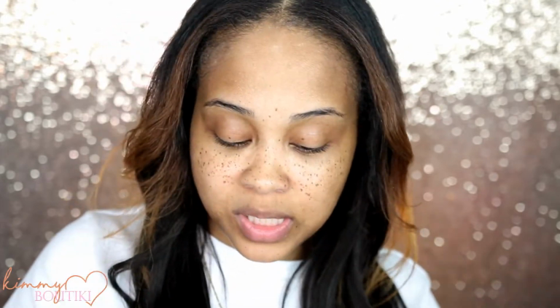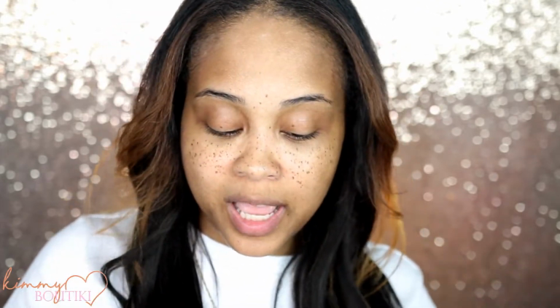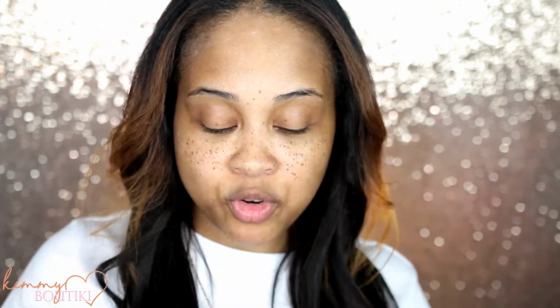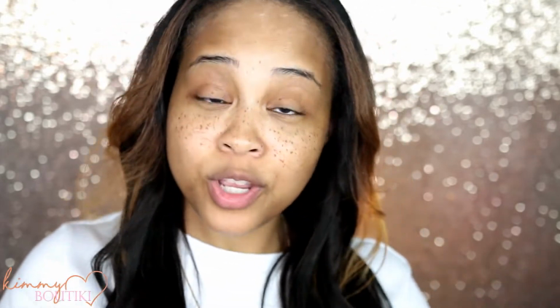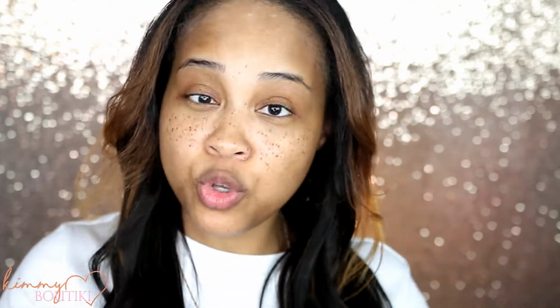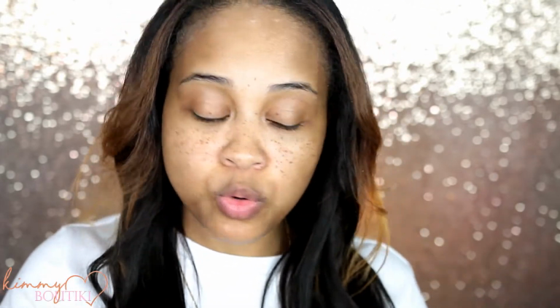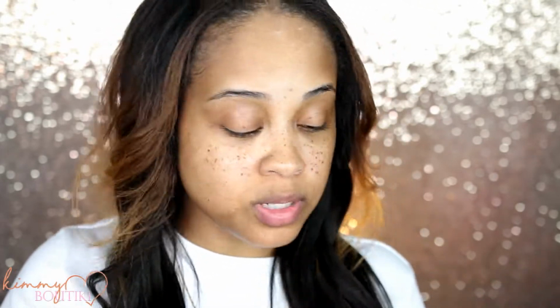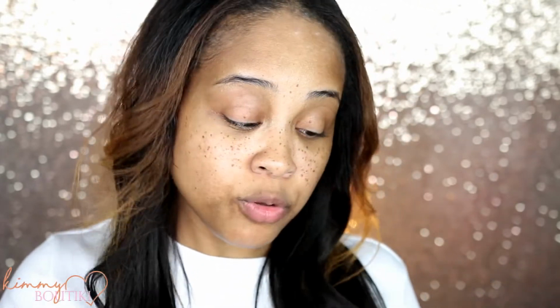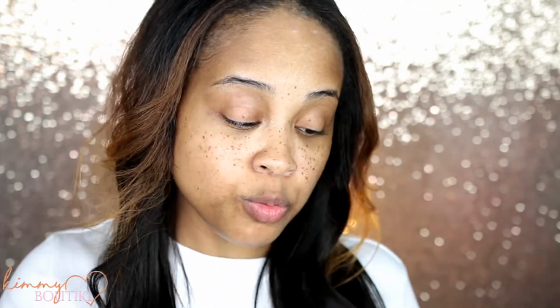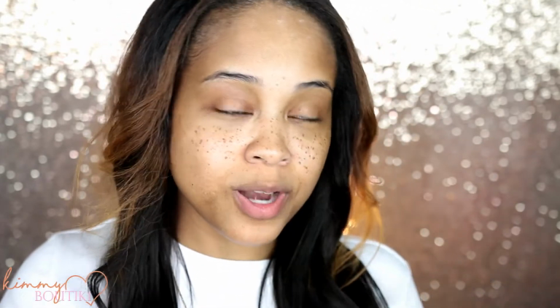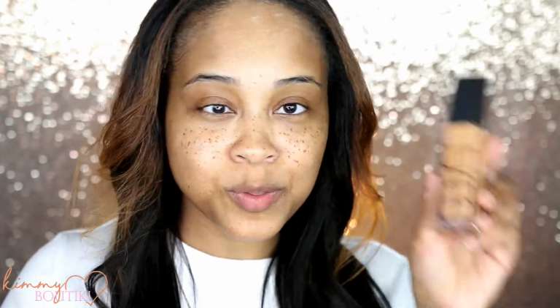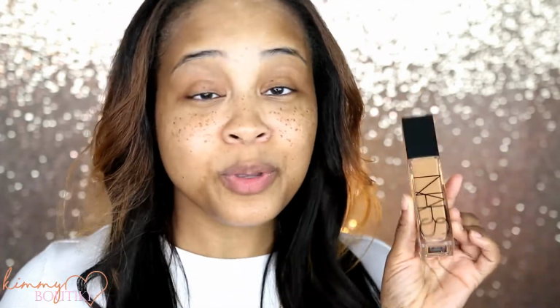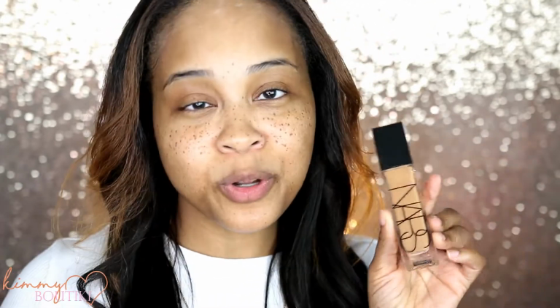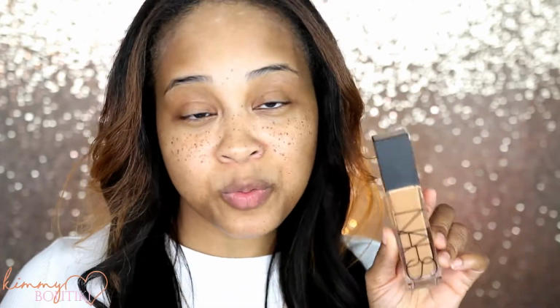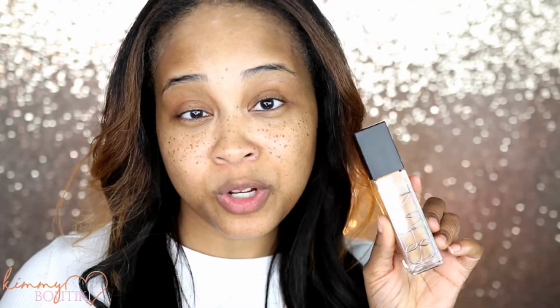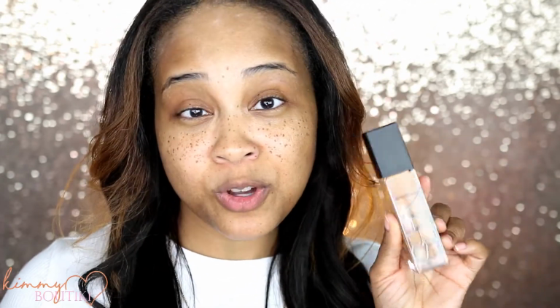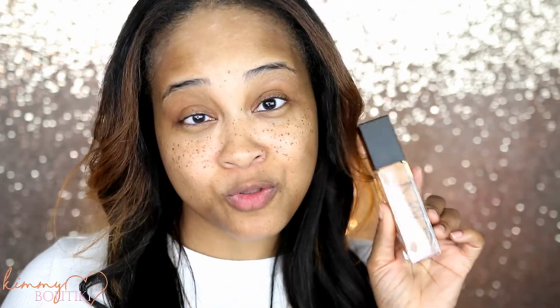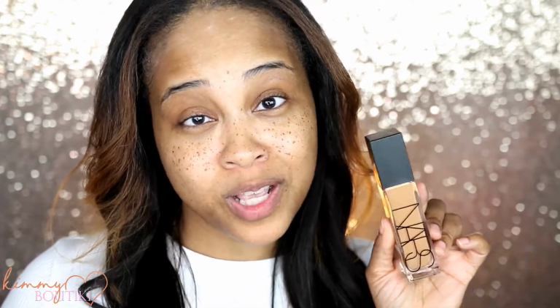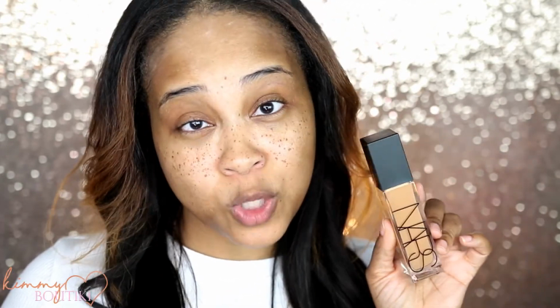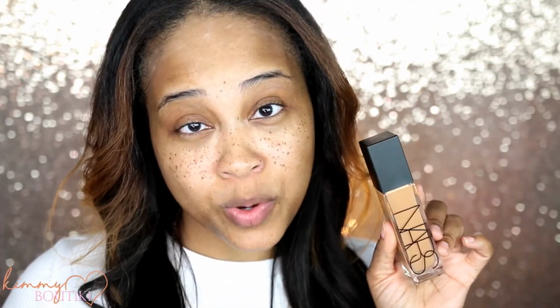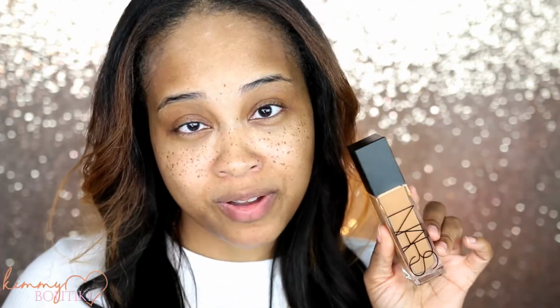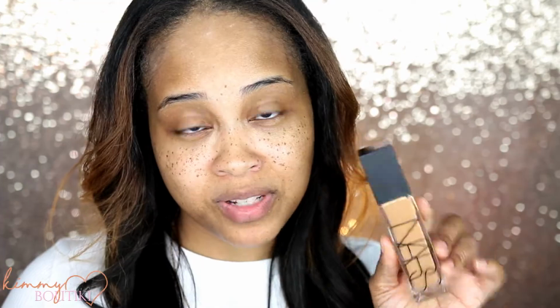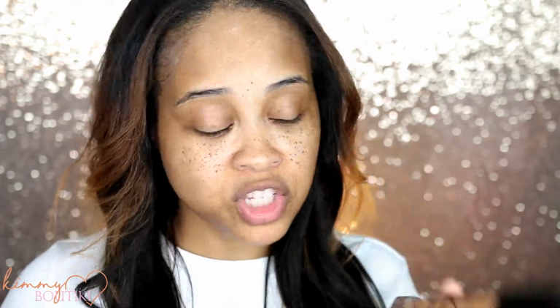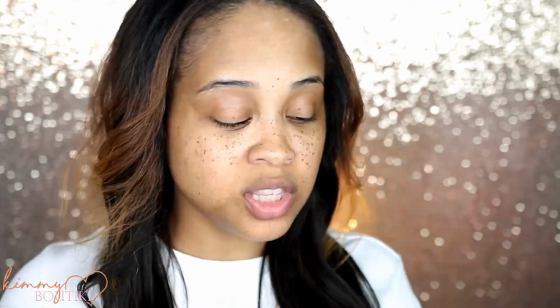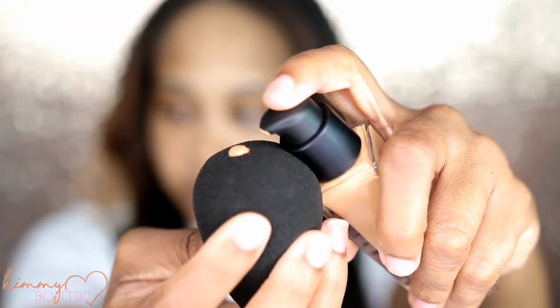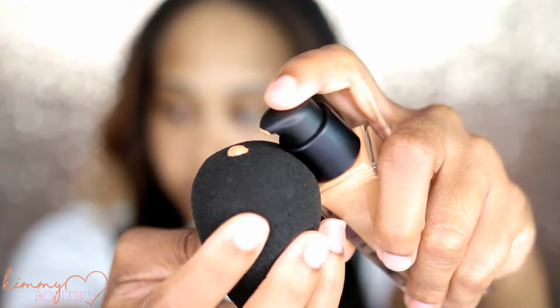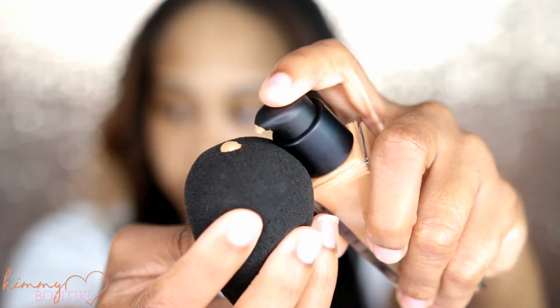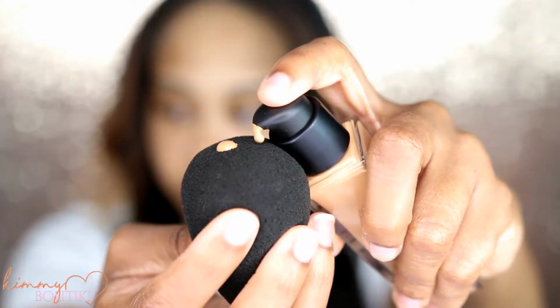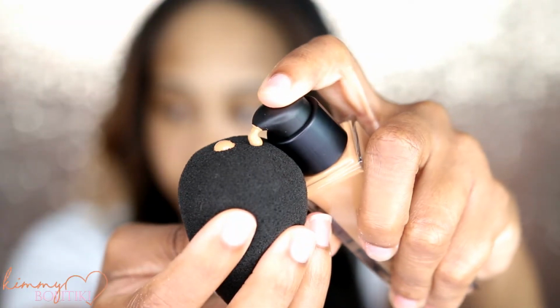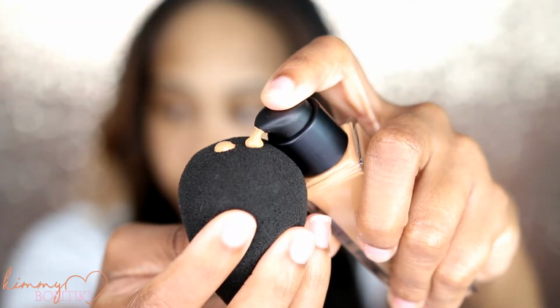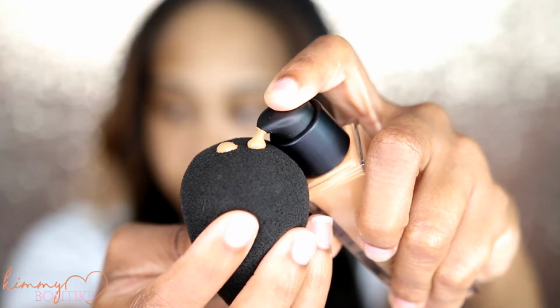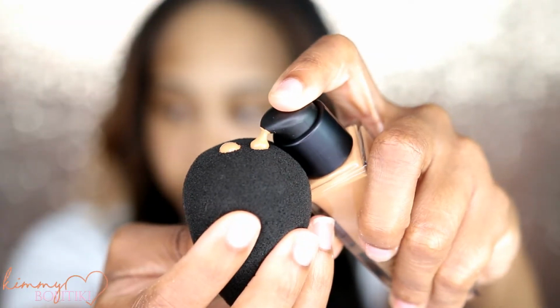Today I'm trying a few new products. We're going to go in with the NARS Radiant Longwear Foundation. This is in the color Syracuse.